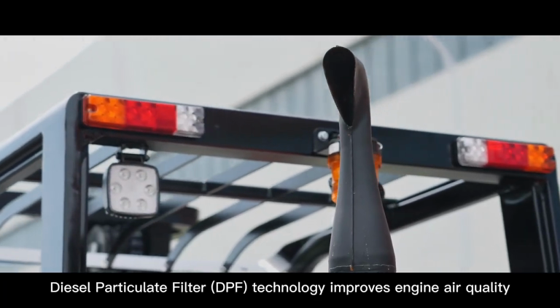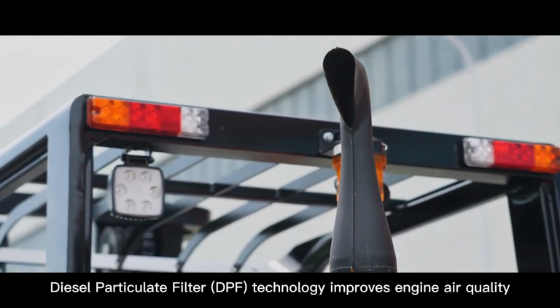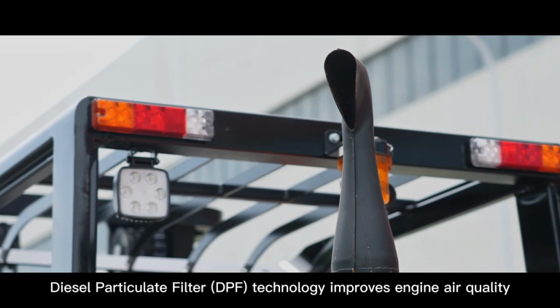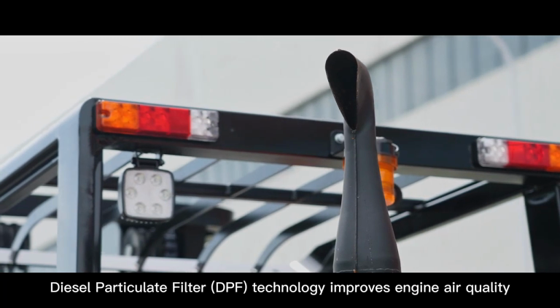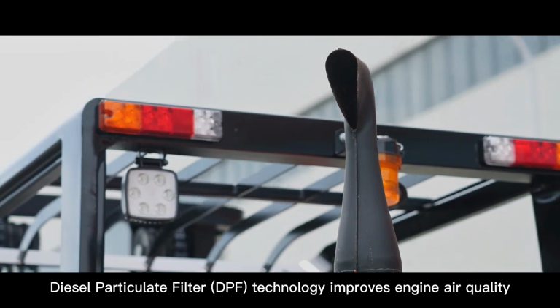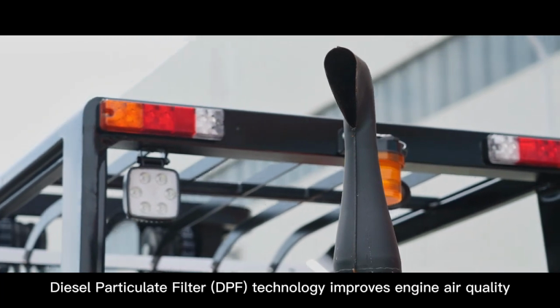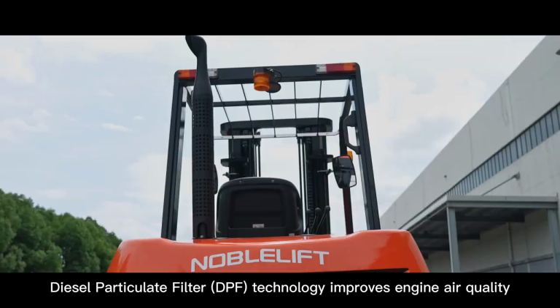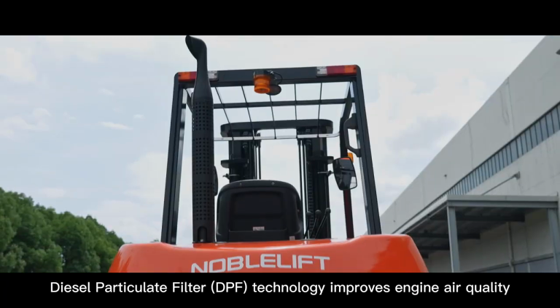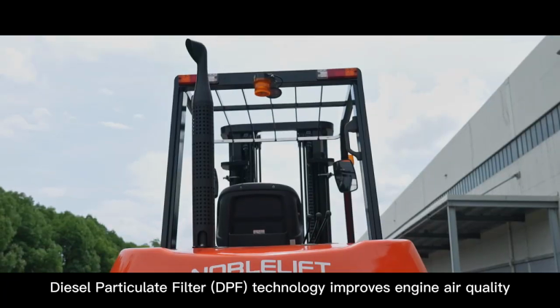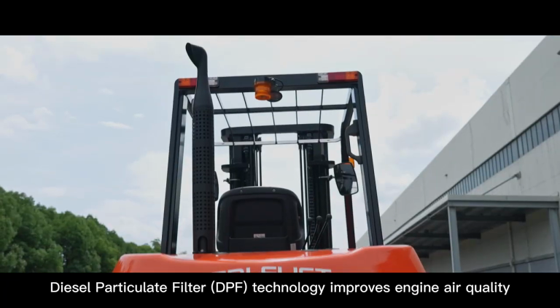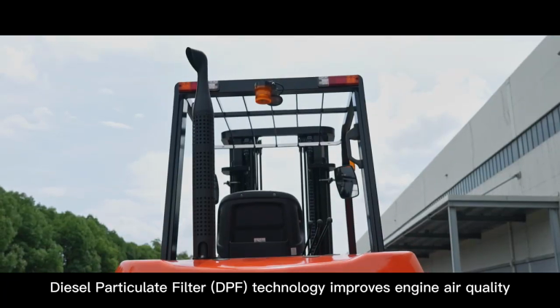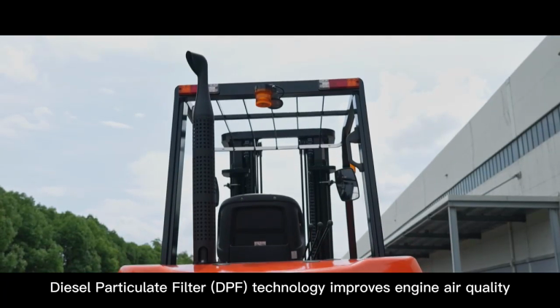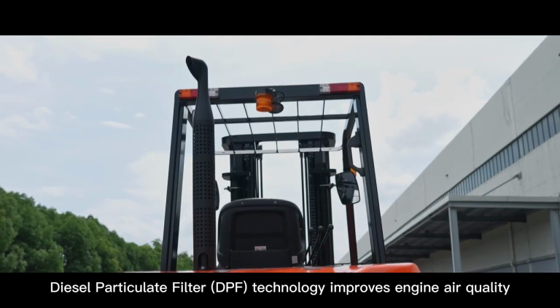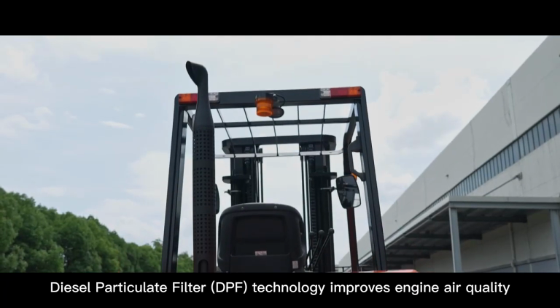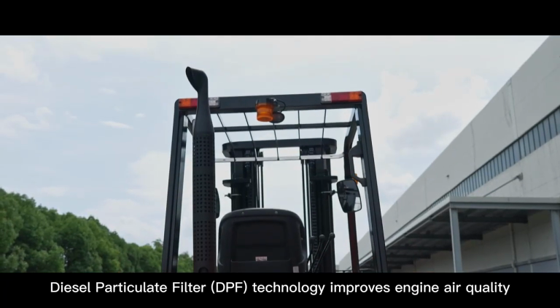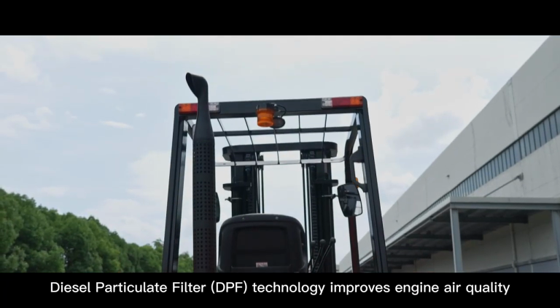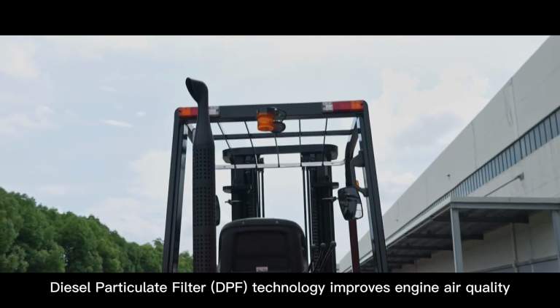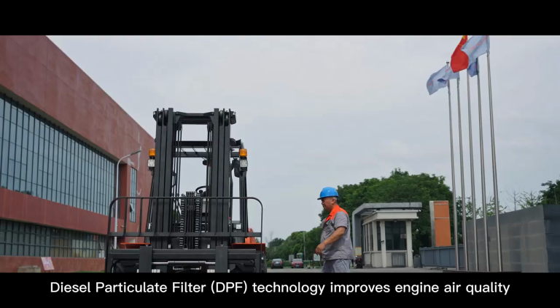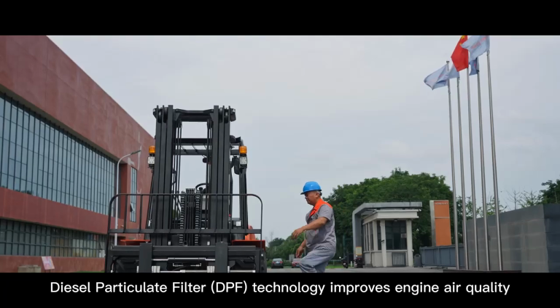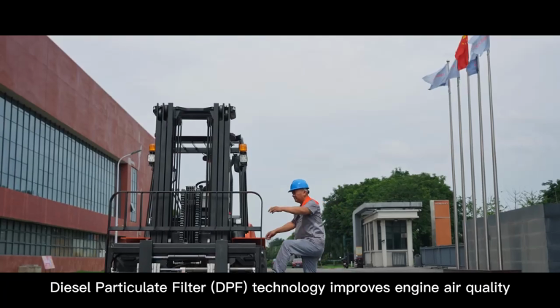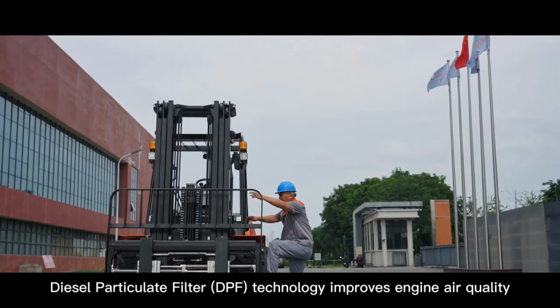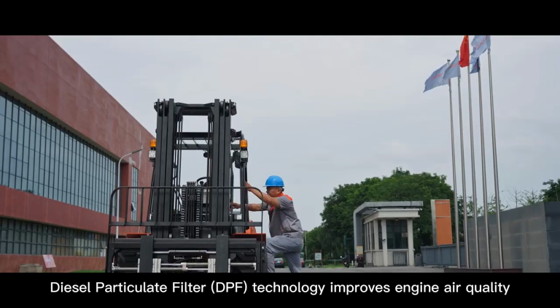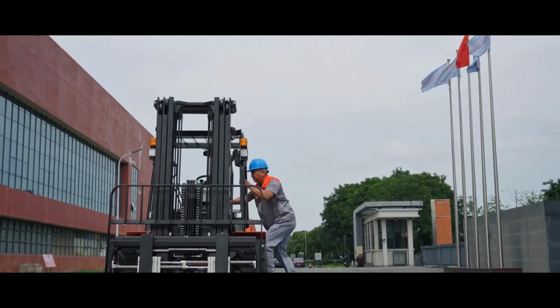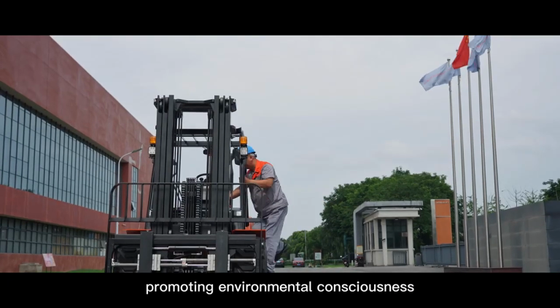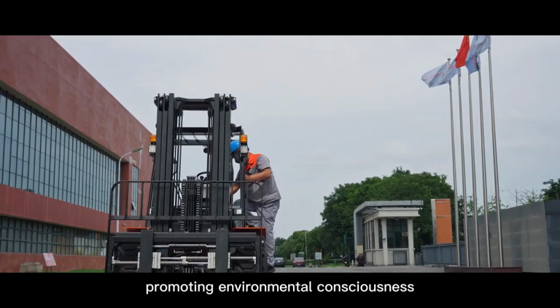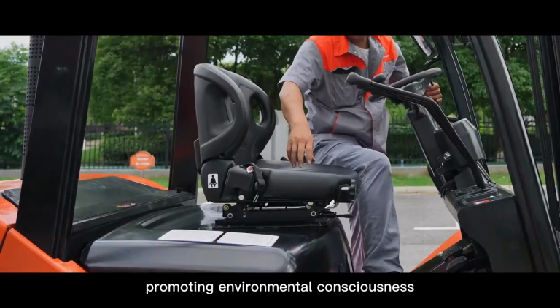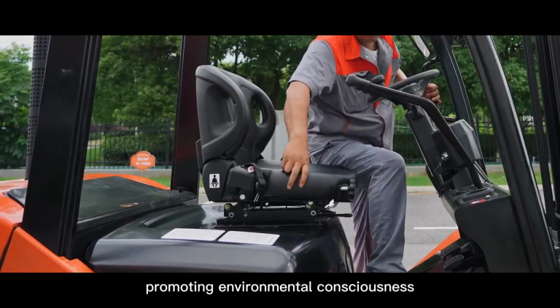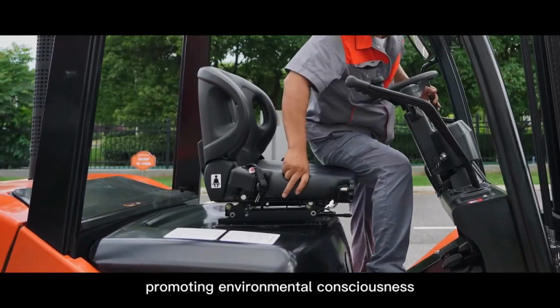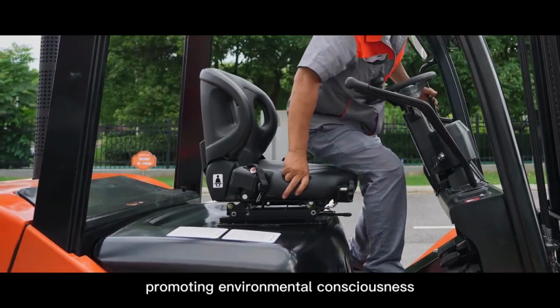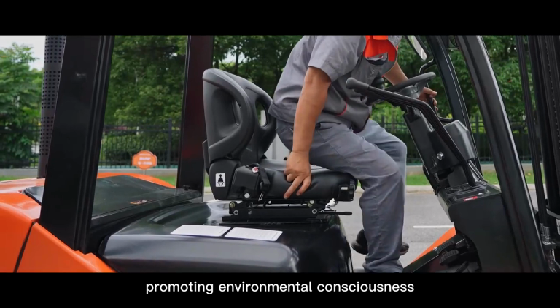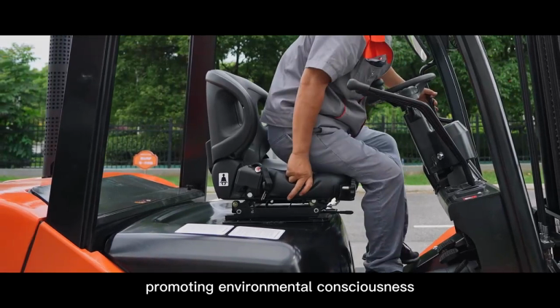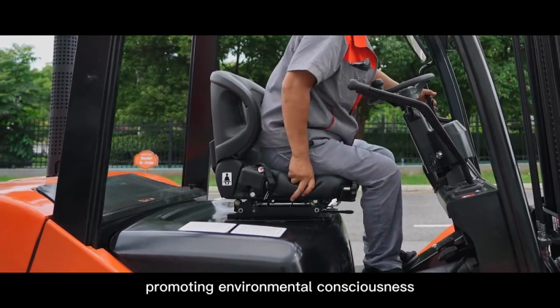Diesel particulate filter technology improves engine air quality, promoting environmental consciousness.